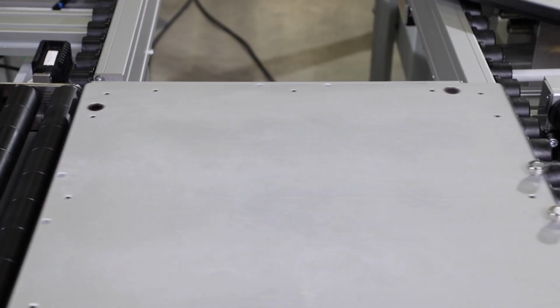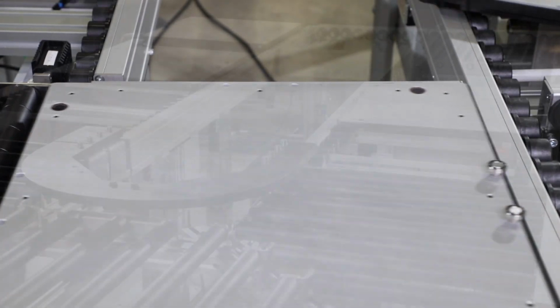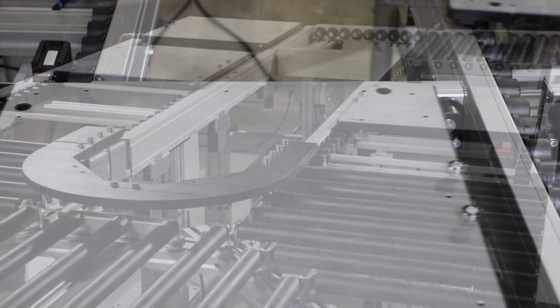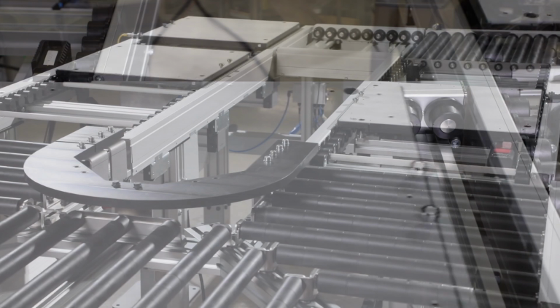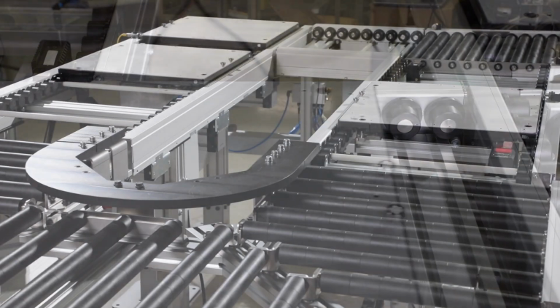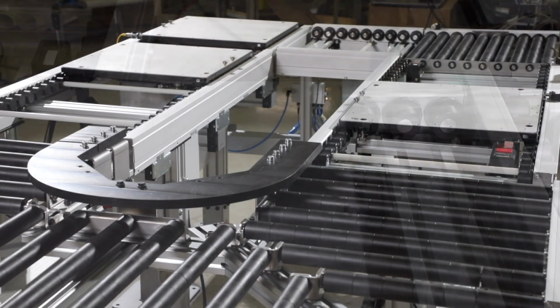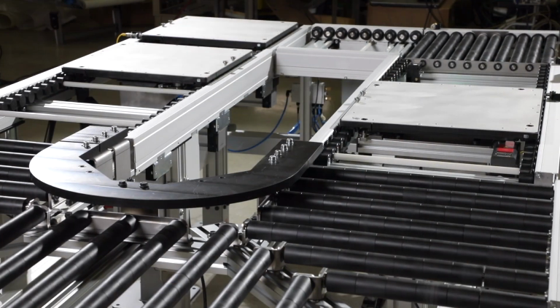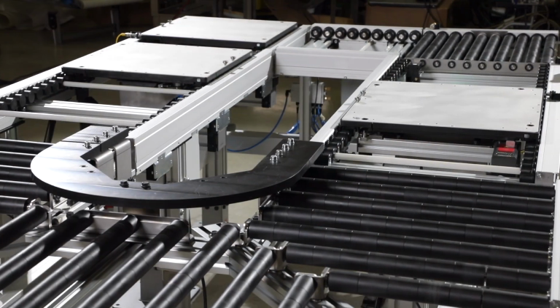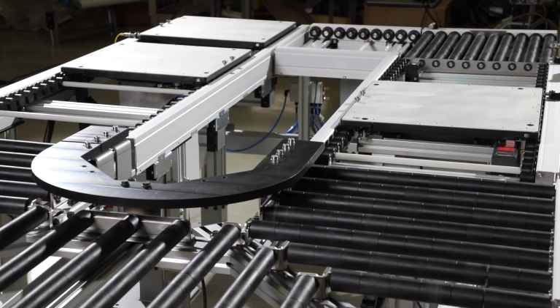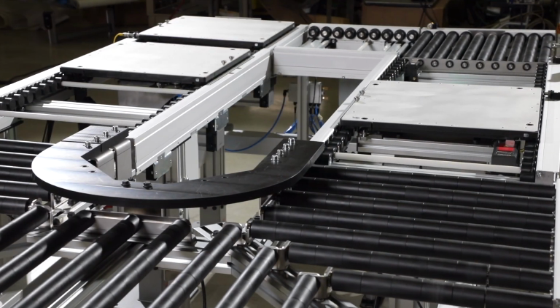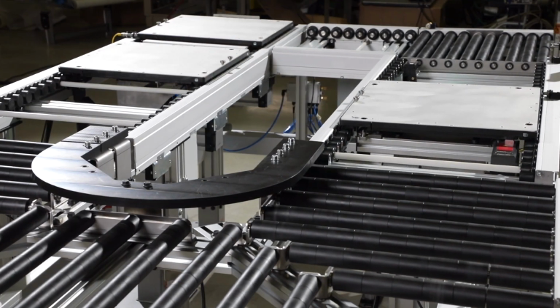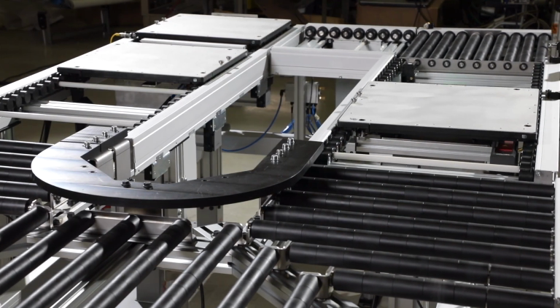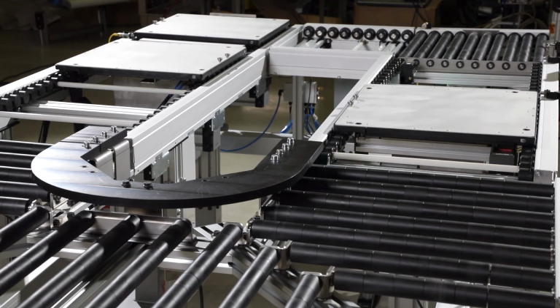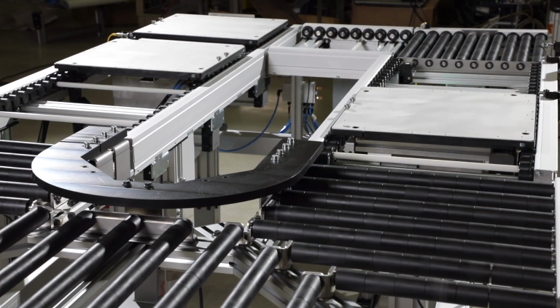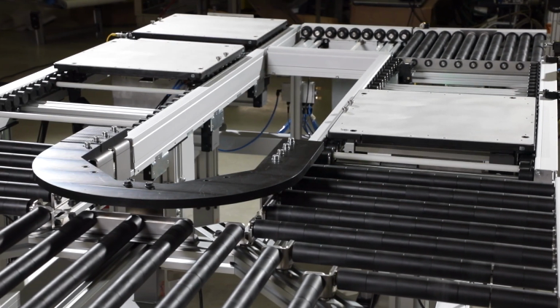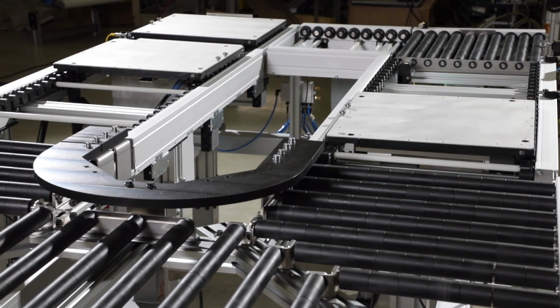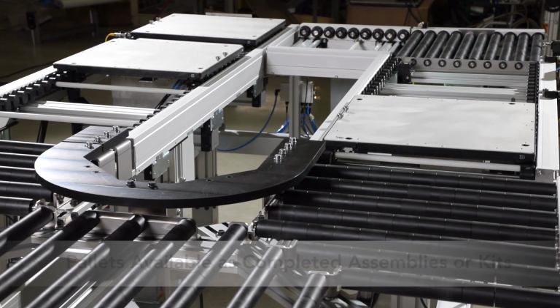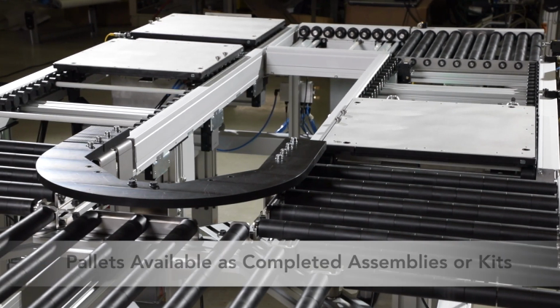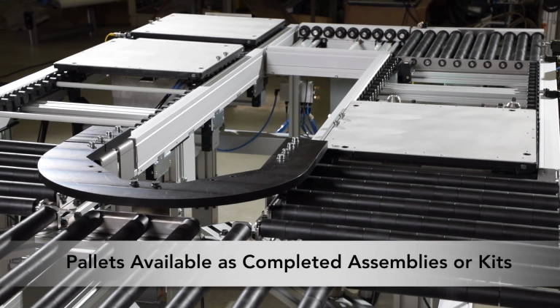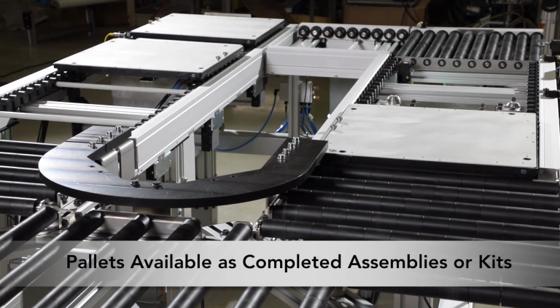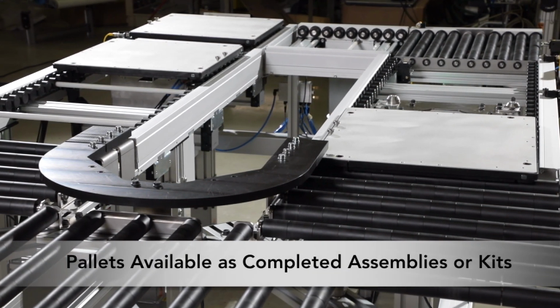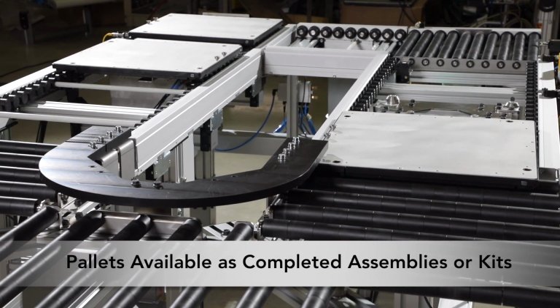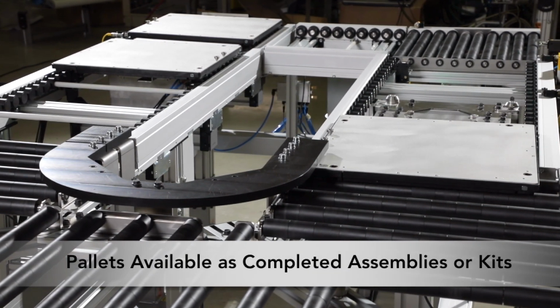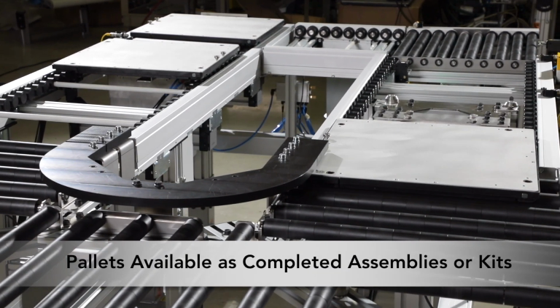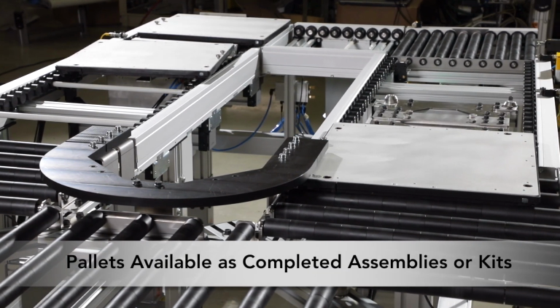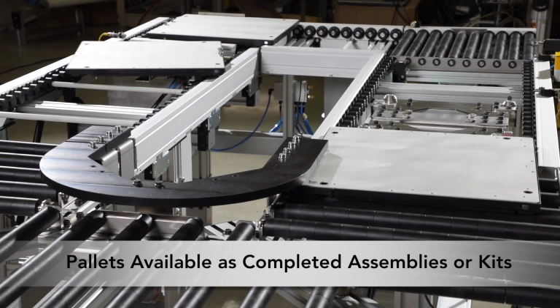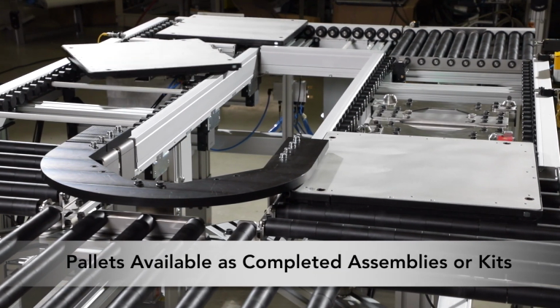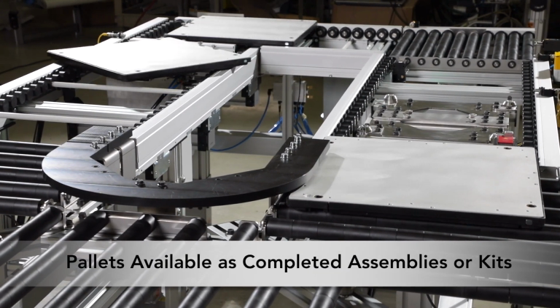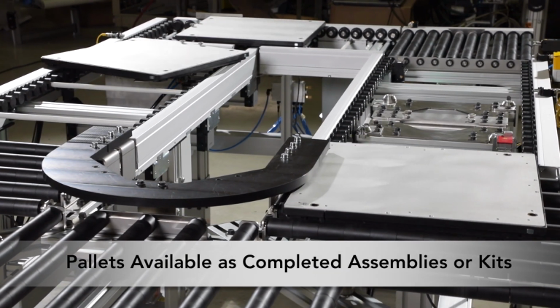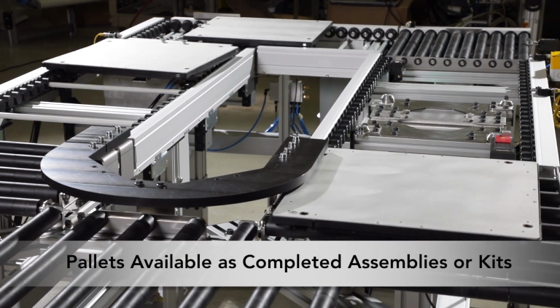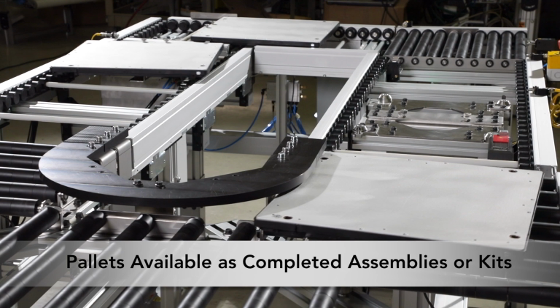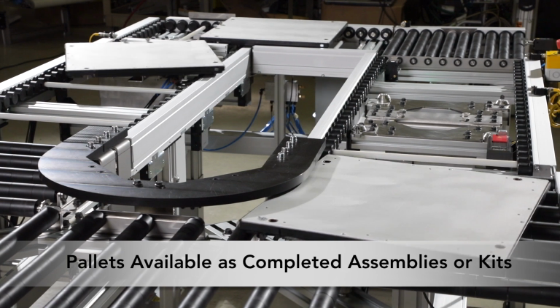Pallets are available in industry compatible sizes, and can be purchased as completed assemblies or kits.